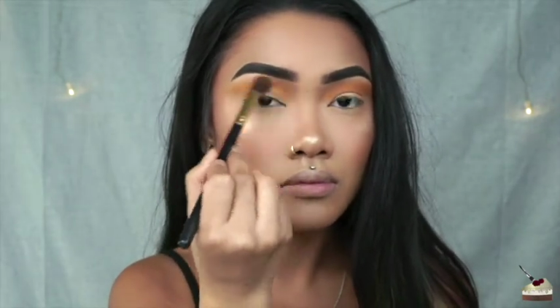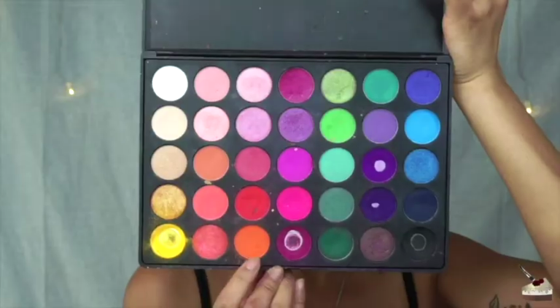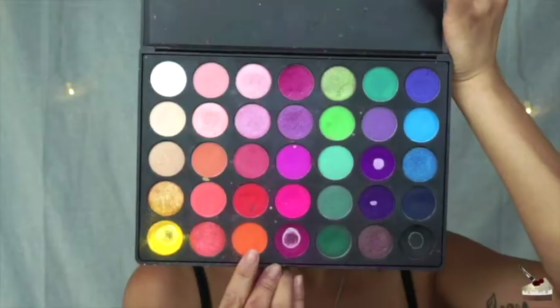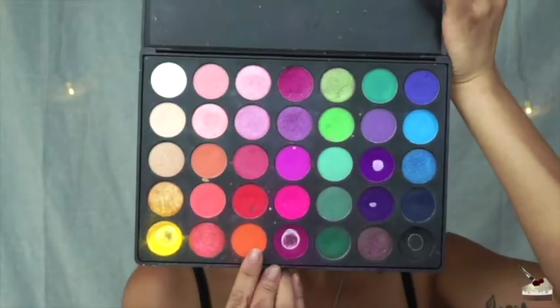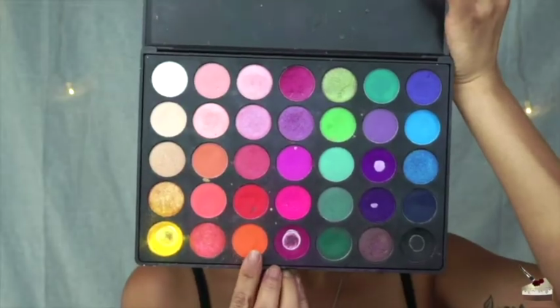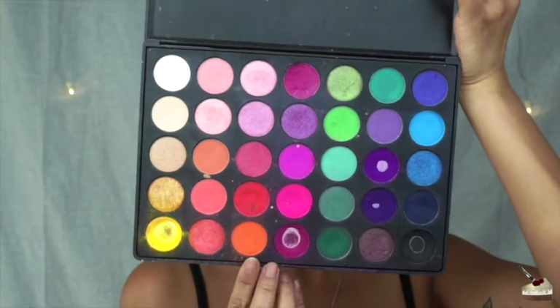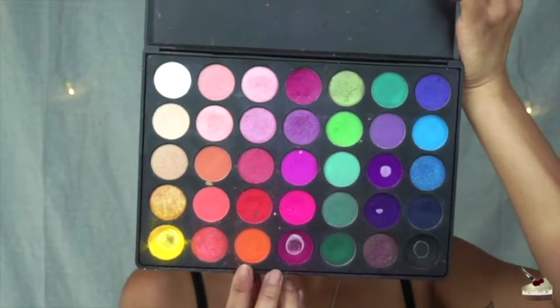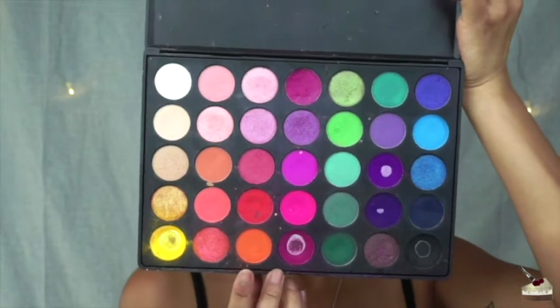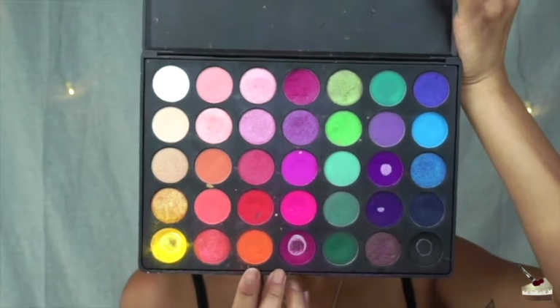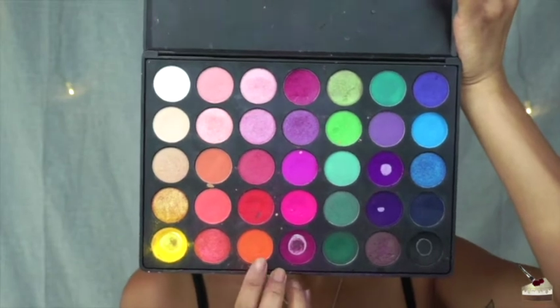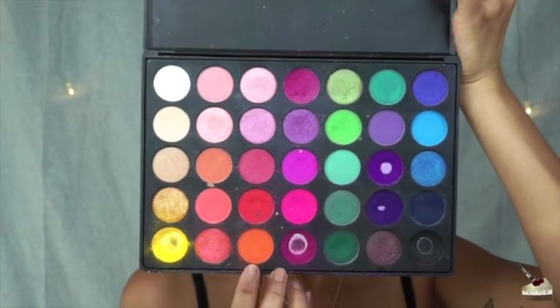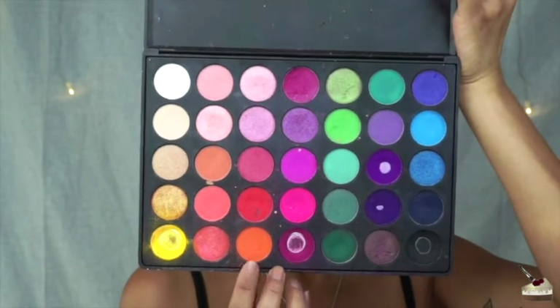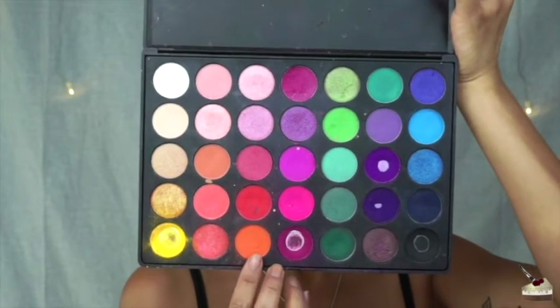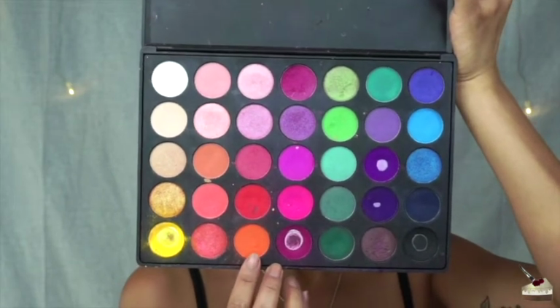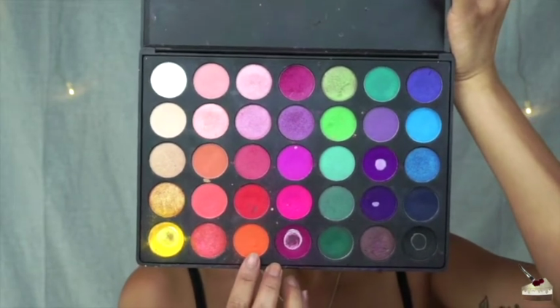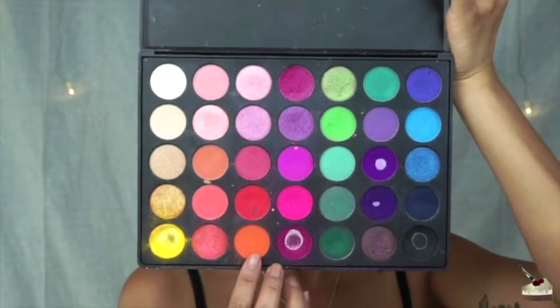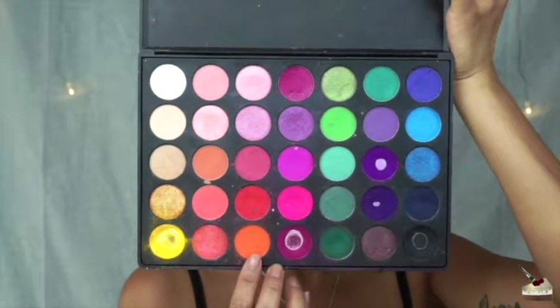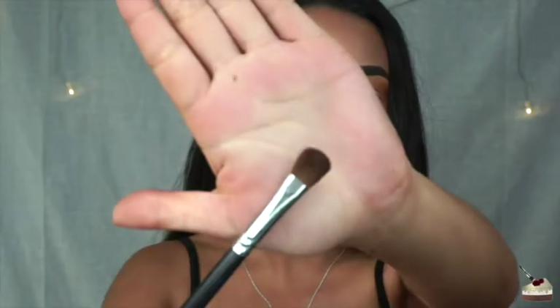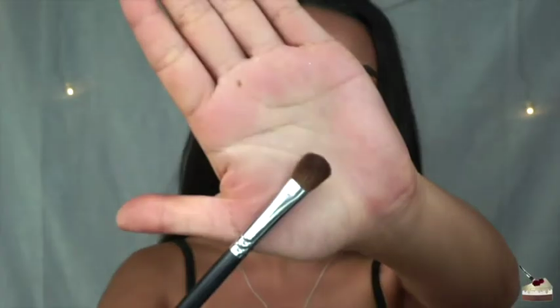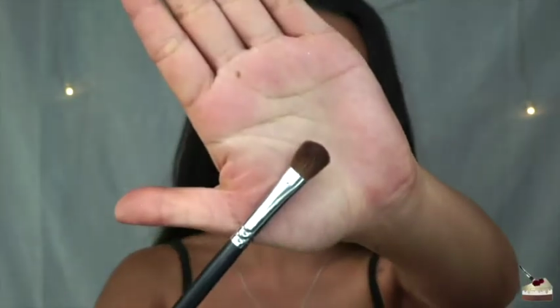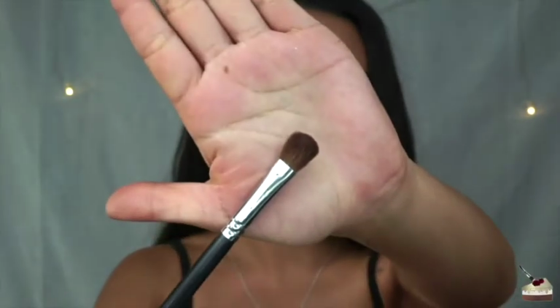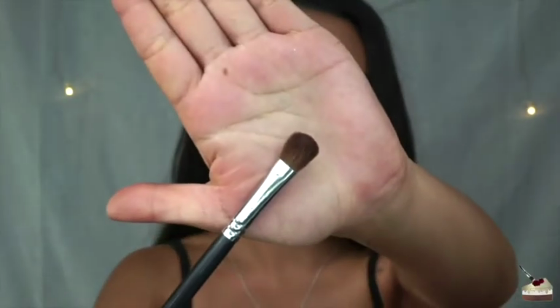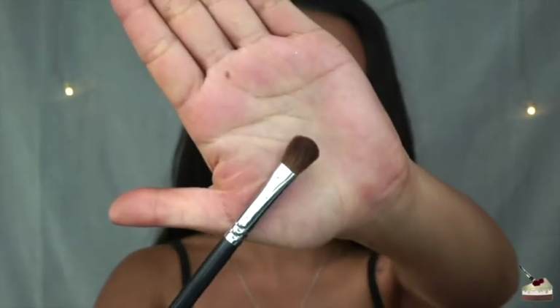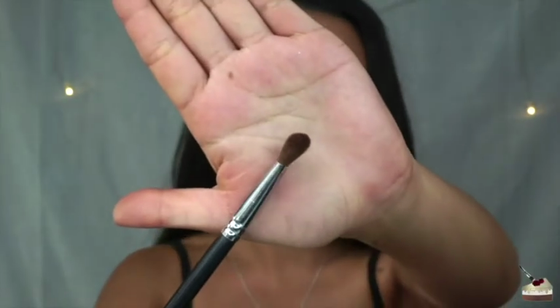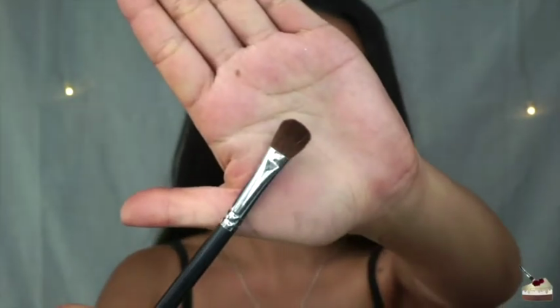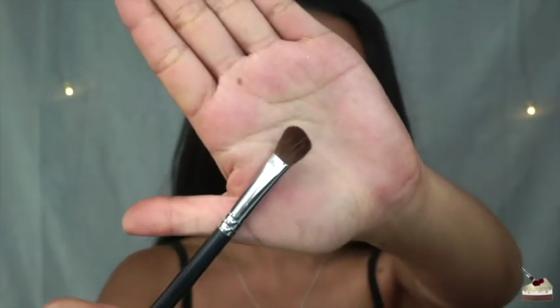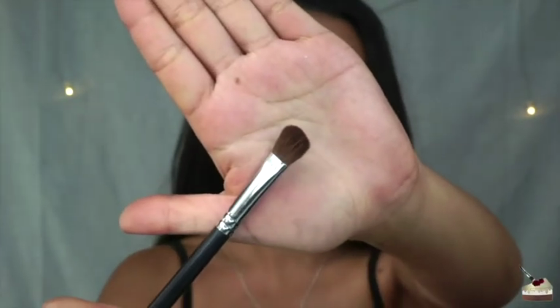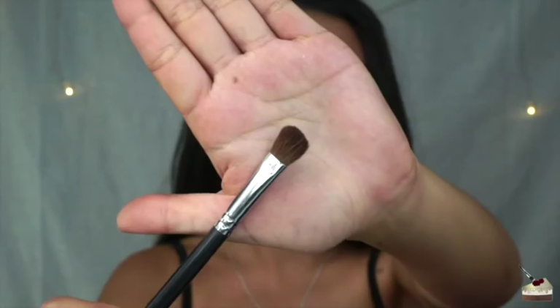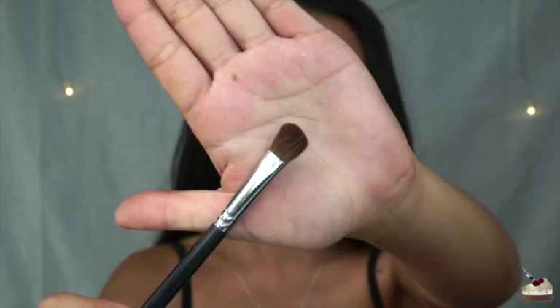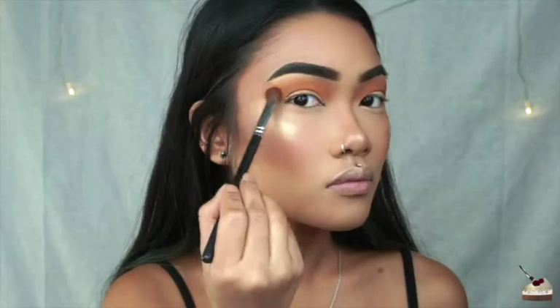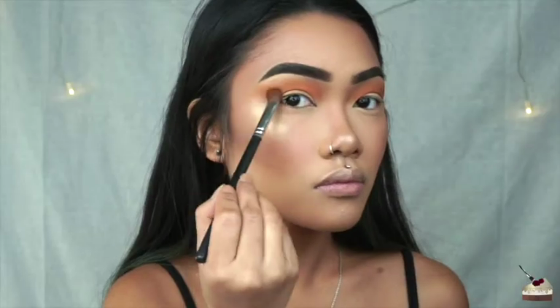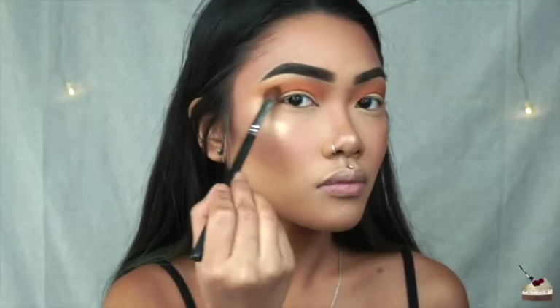Next, I'm going into my 35B Morphe brushes palette and dipping into this orange shade with this flat blending brush and going right into my crease as well.